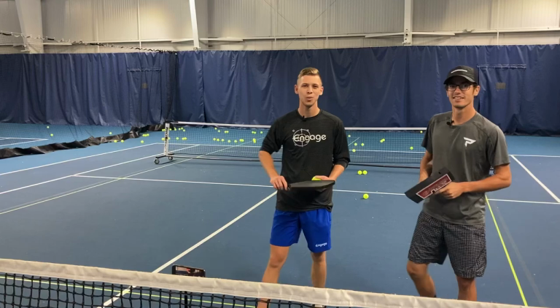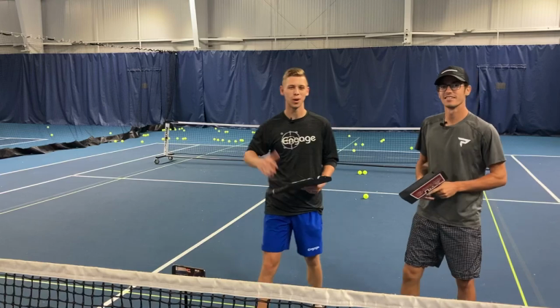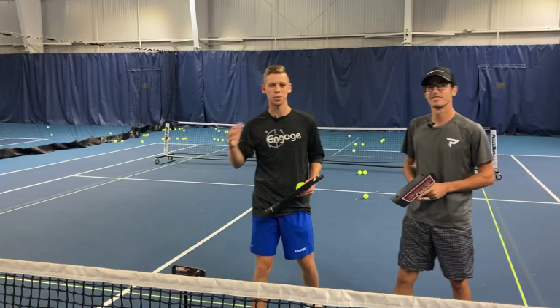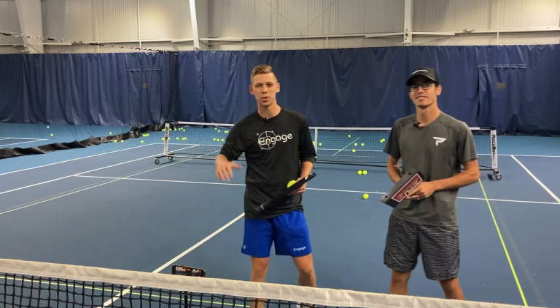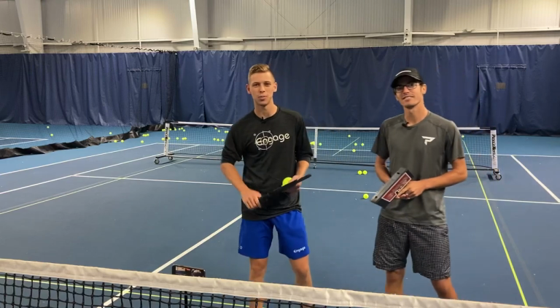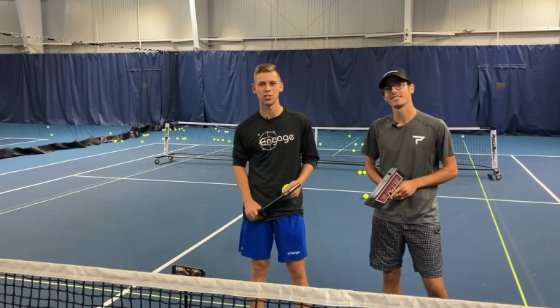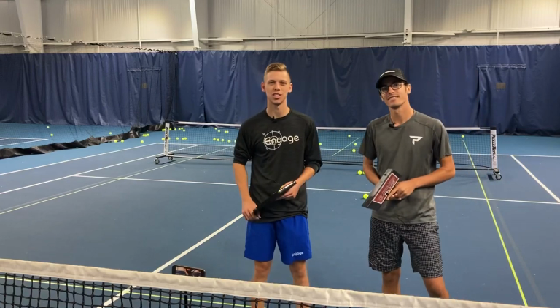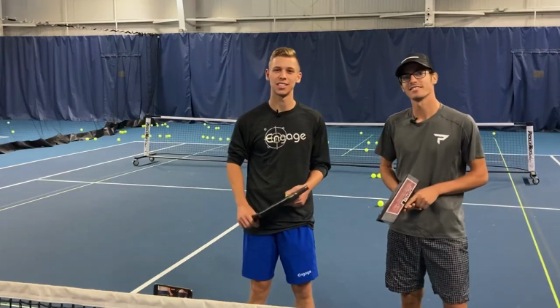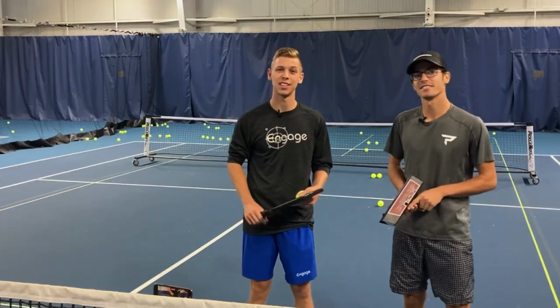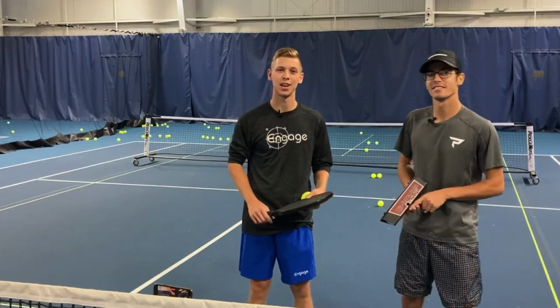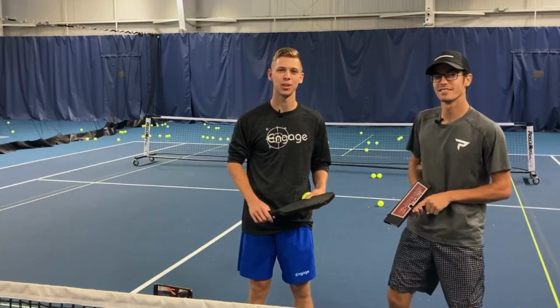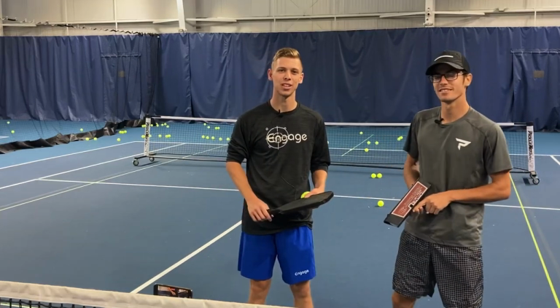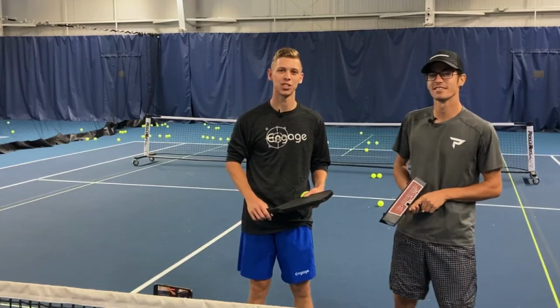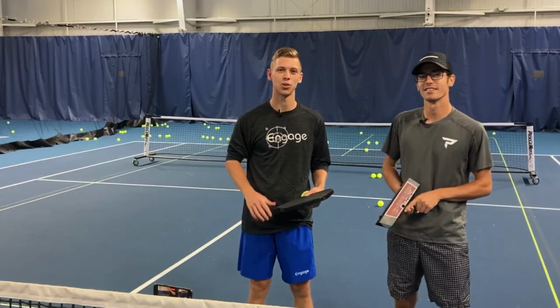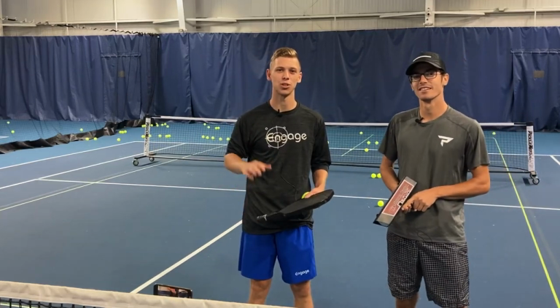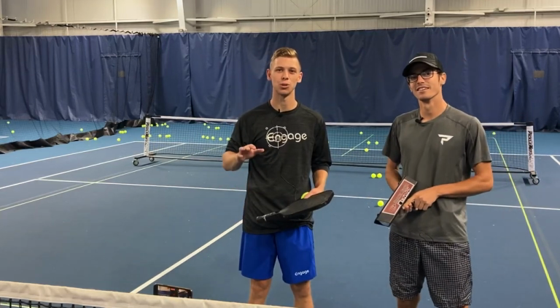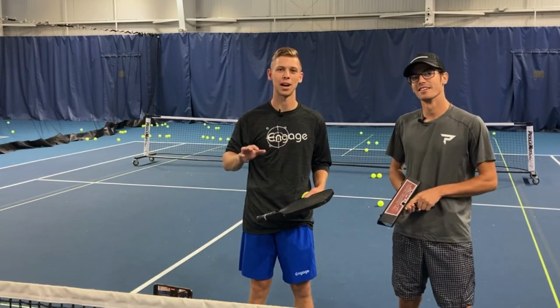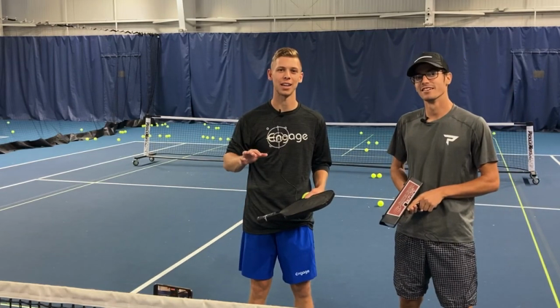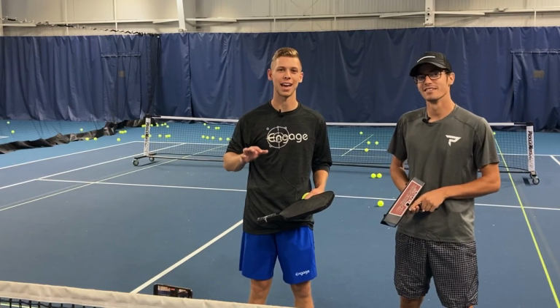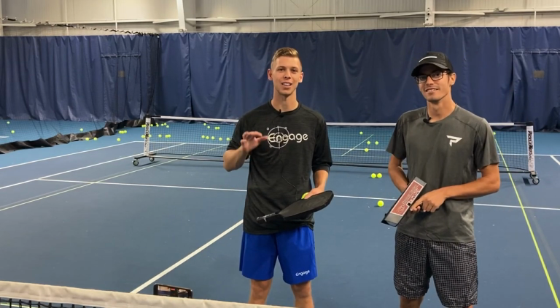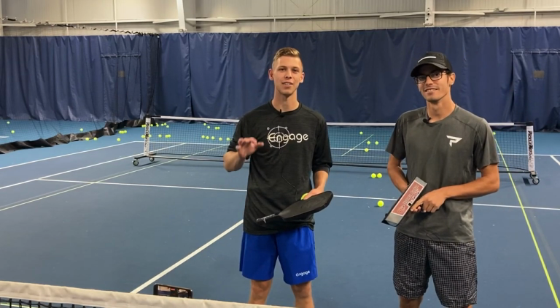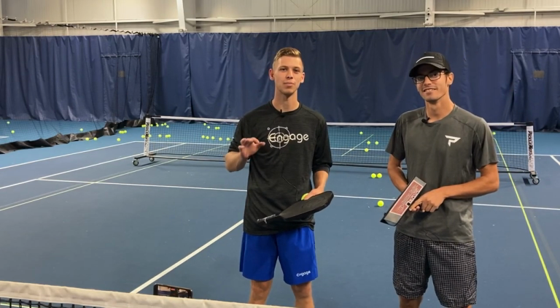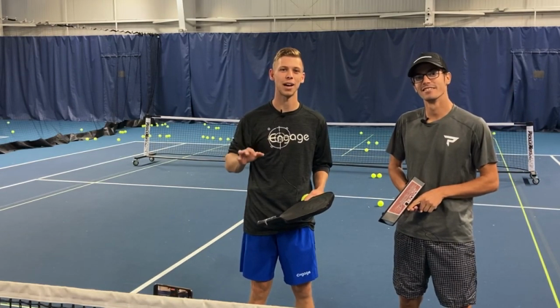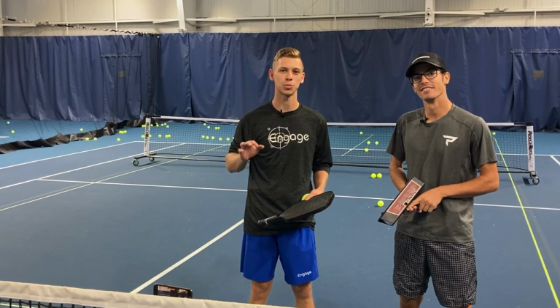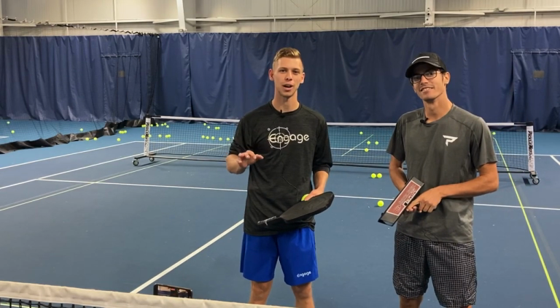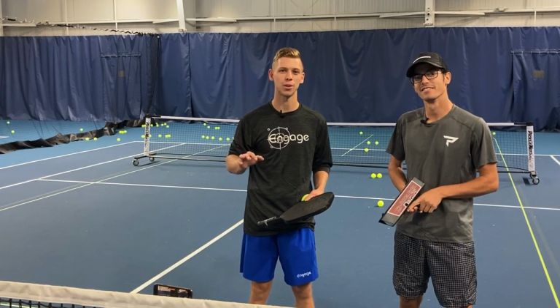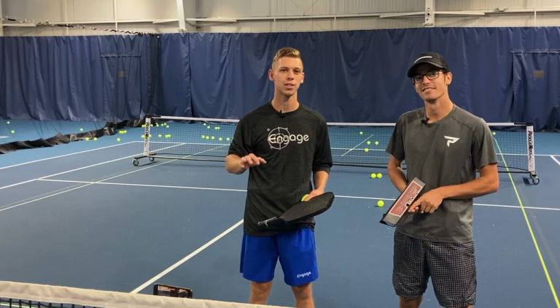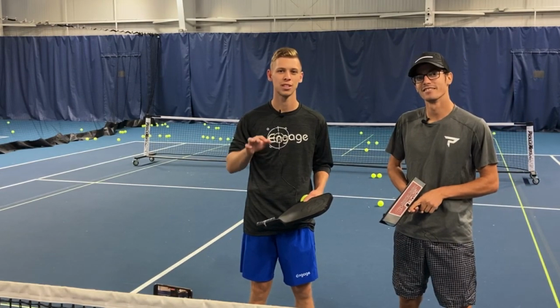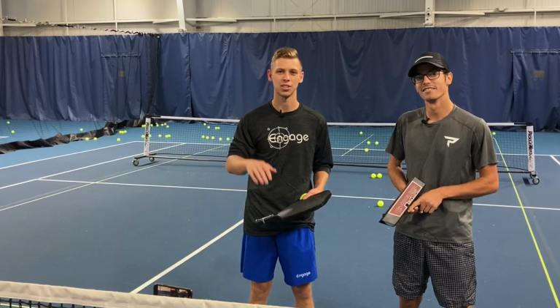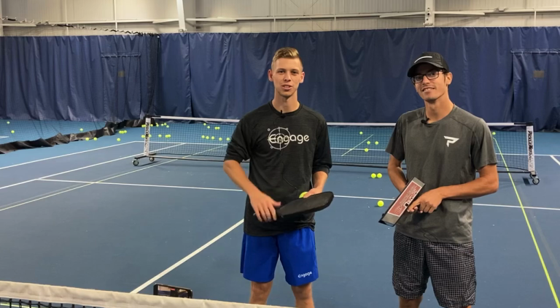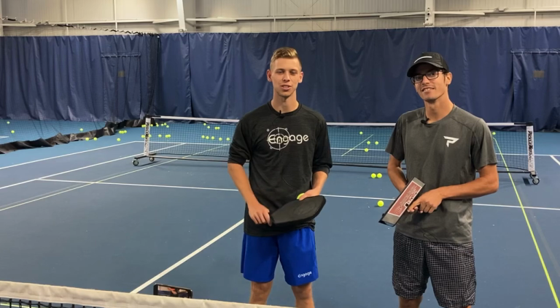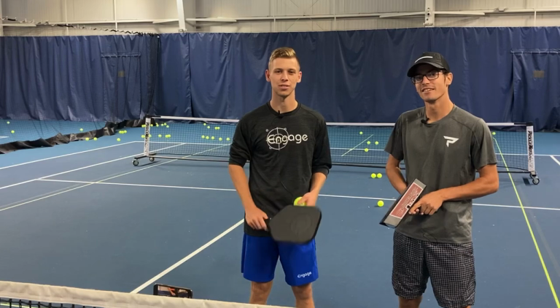Welcome to Pickleball Journey. Today we are going to show you how to add 11 miles per hour to your serve.